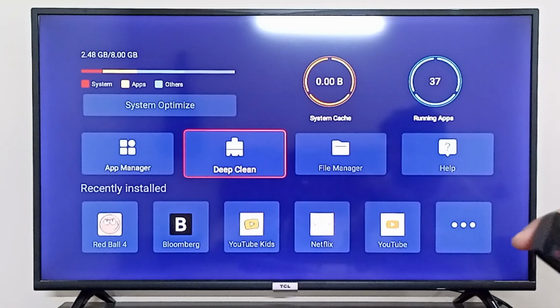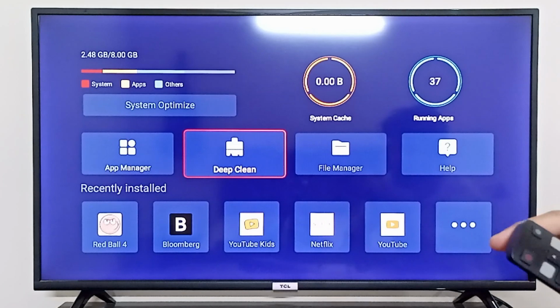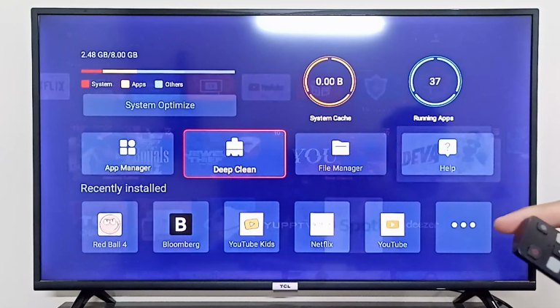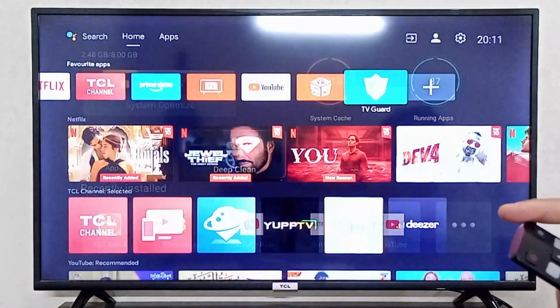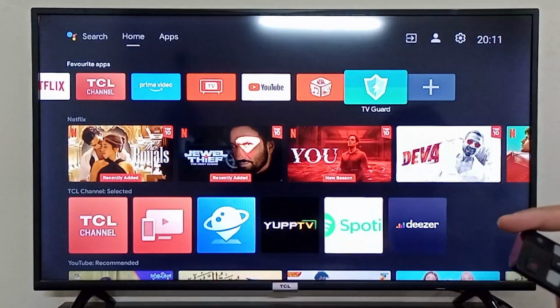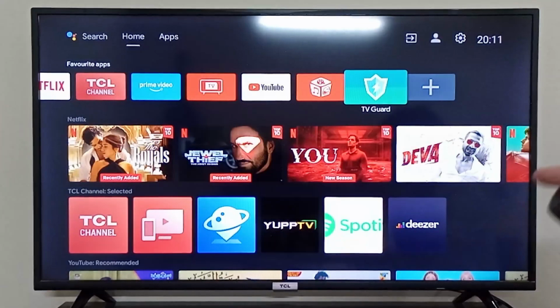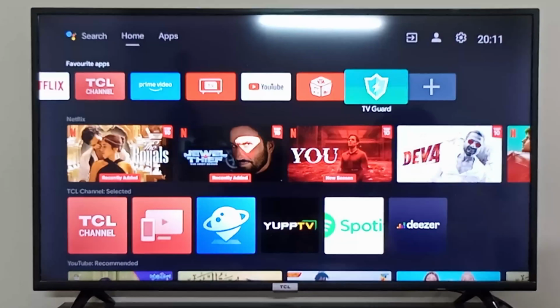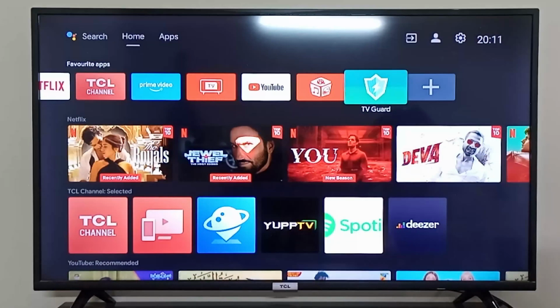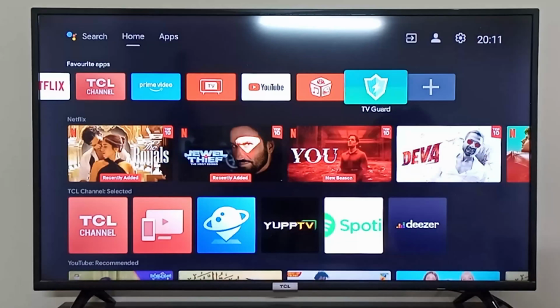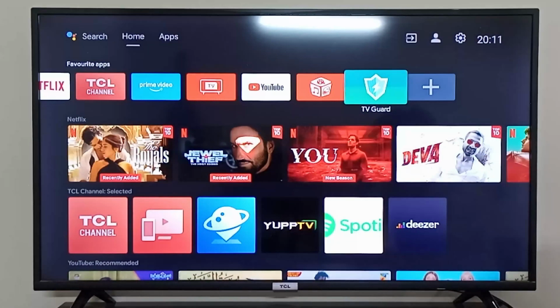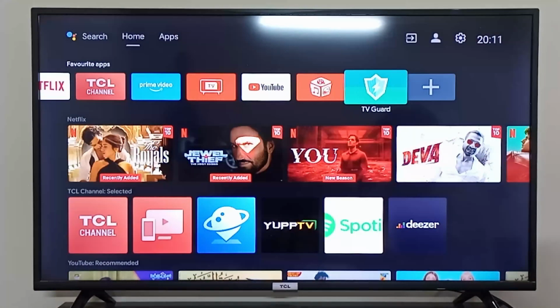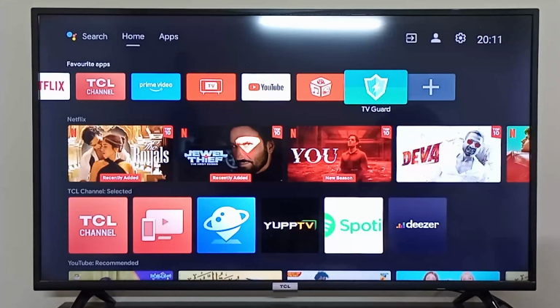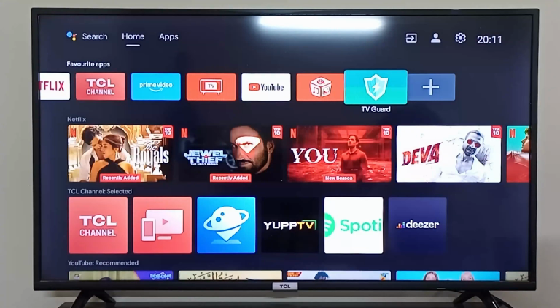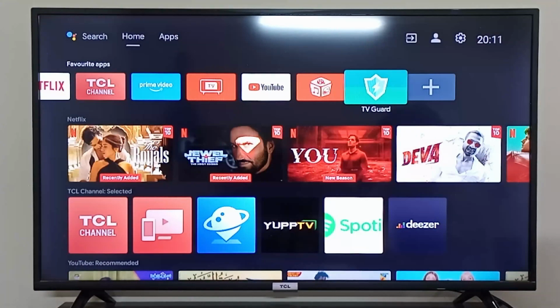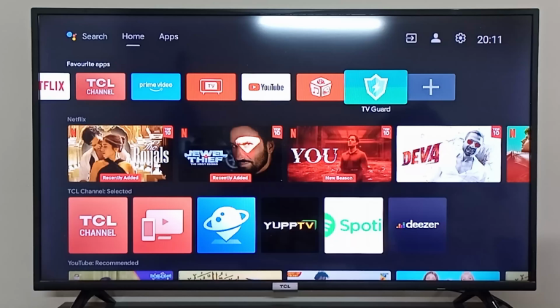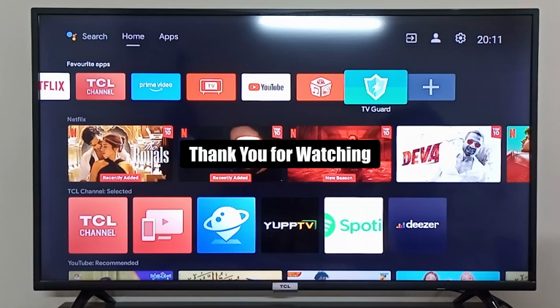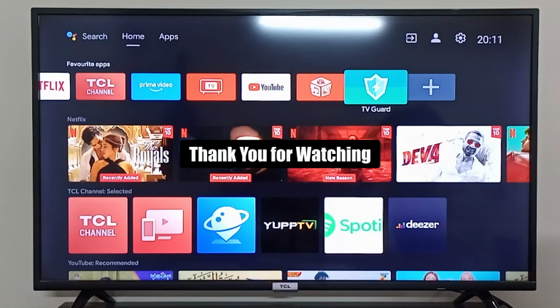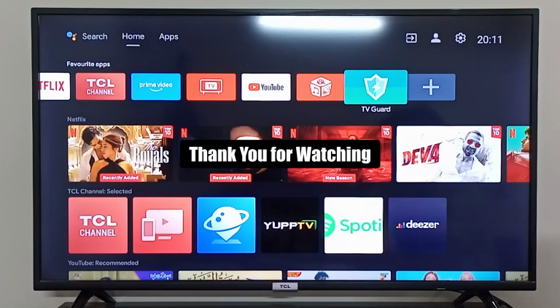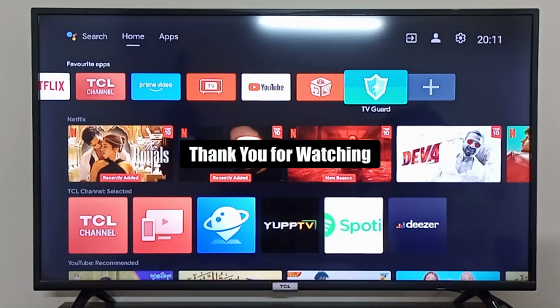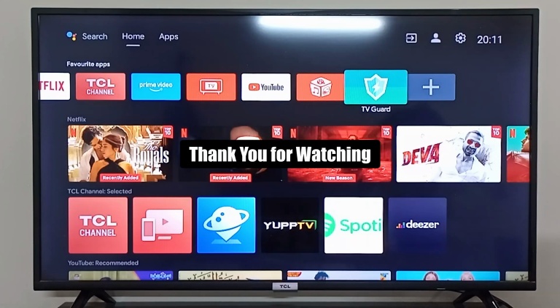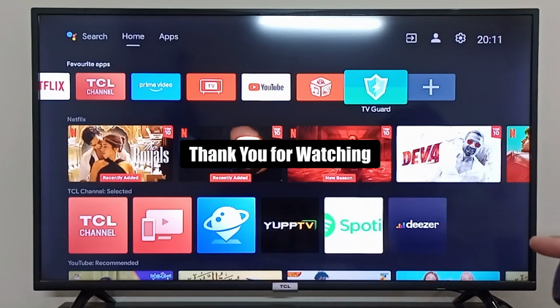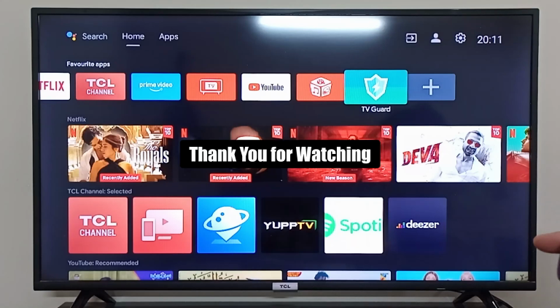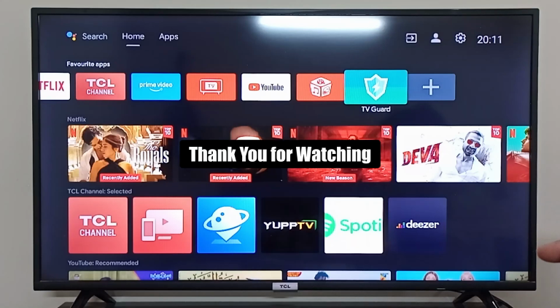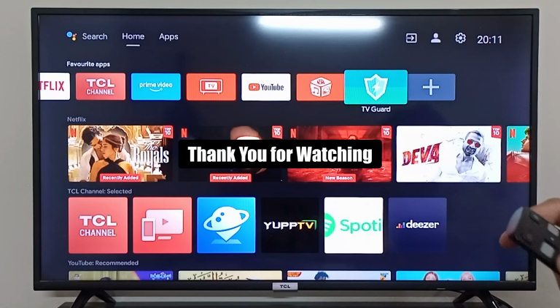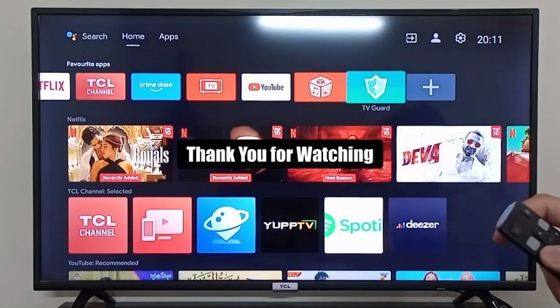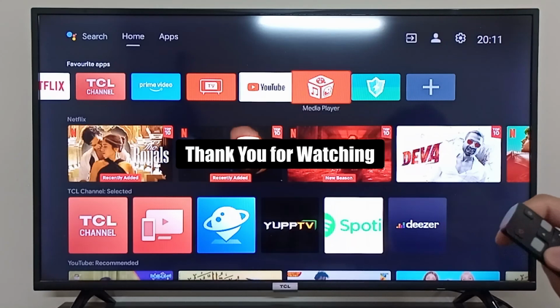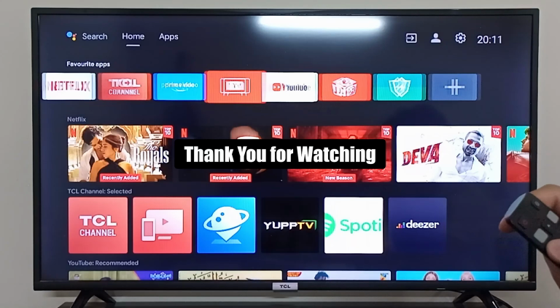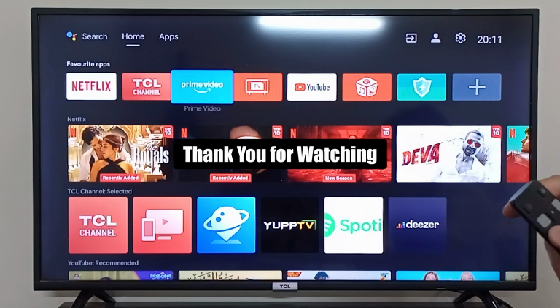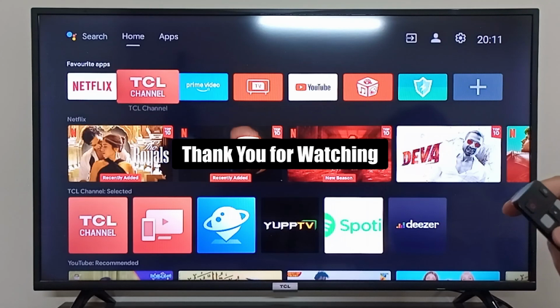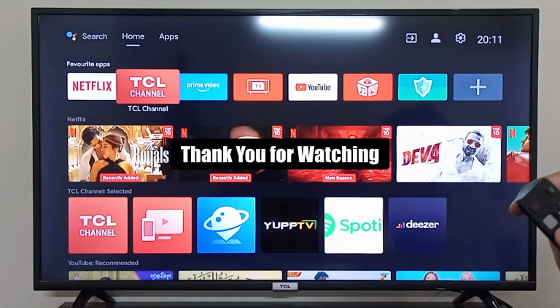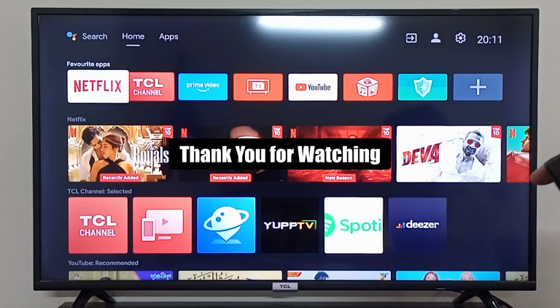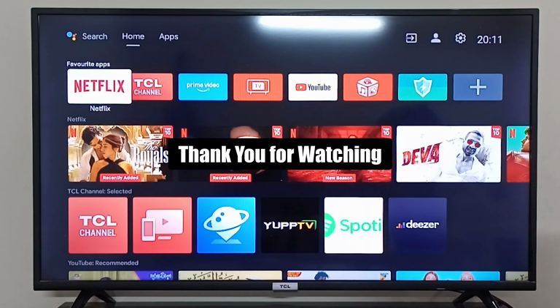So this is how you make your Android TV fast and remove all the lags. I hope it was helpful — thank you so much for watching.